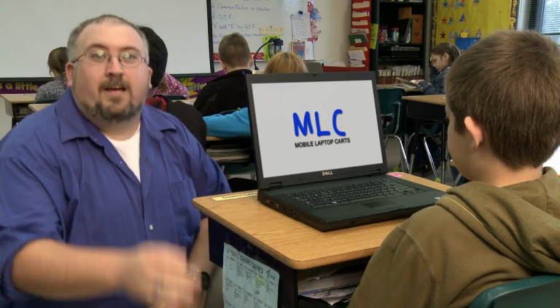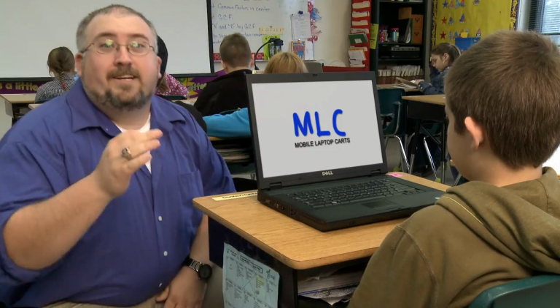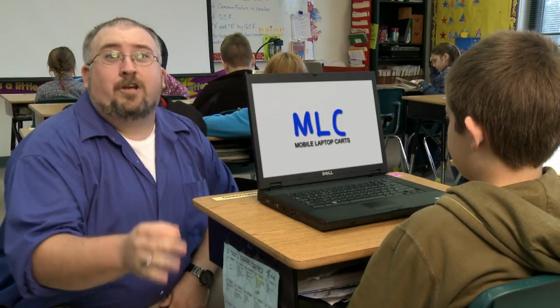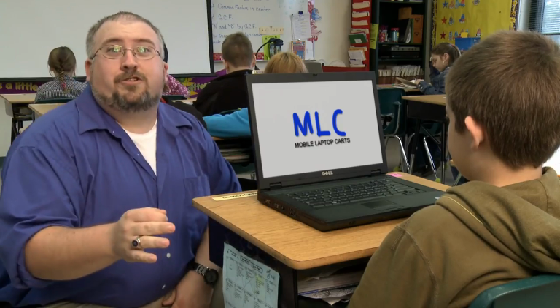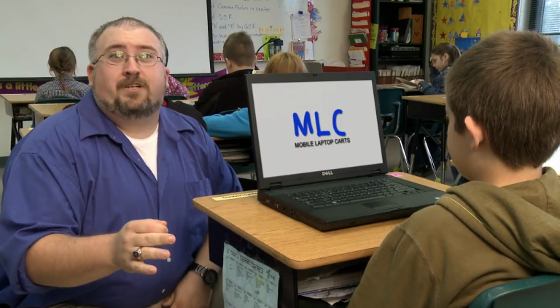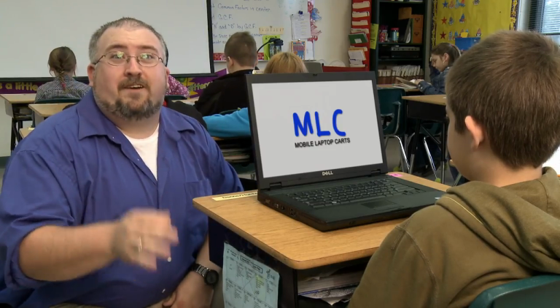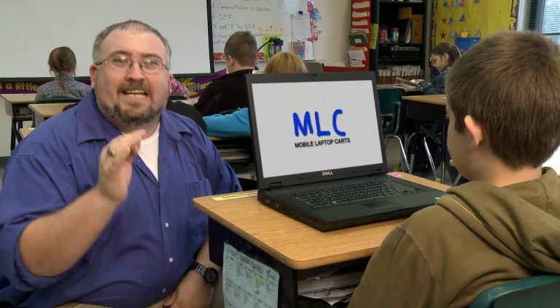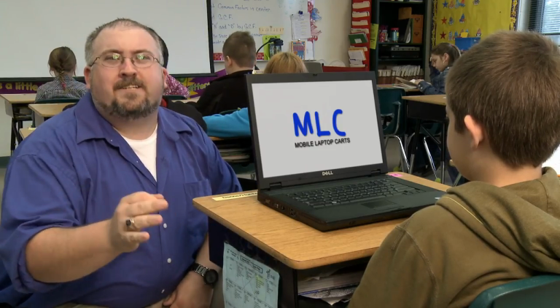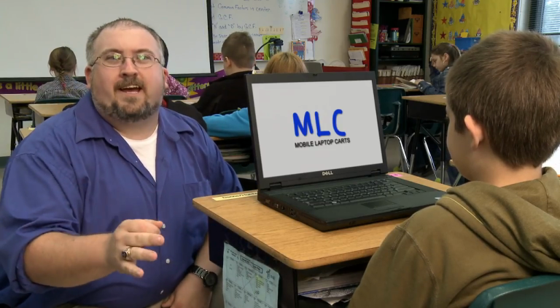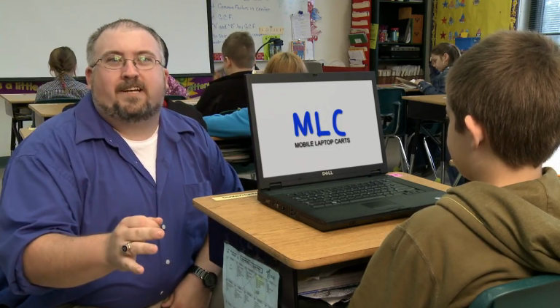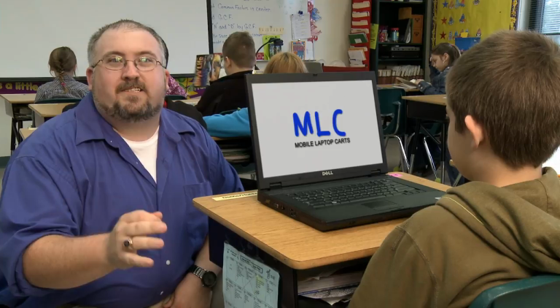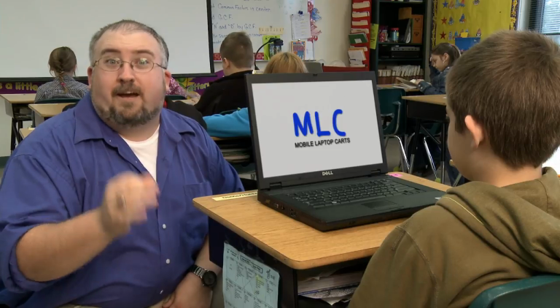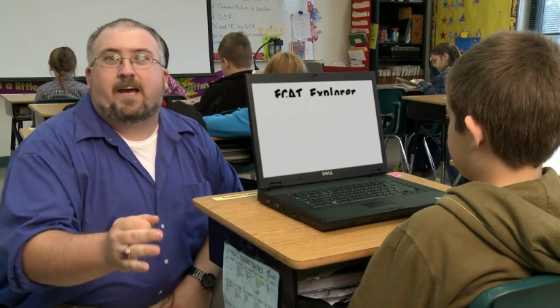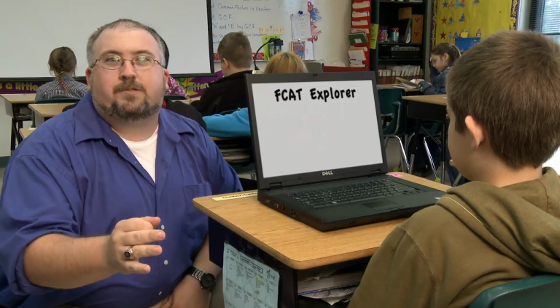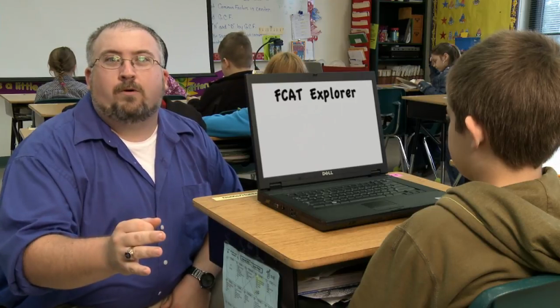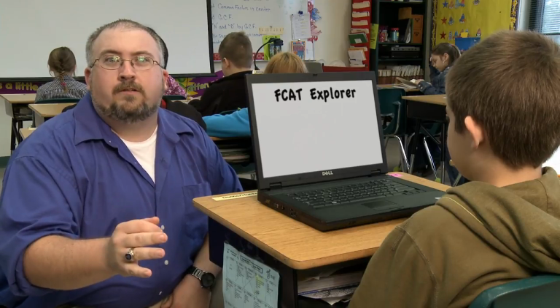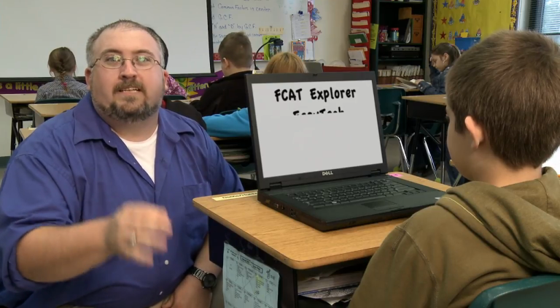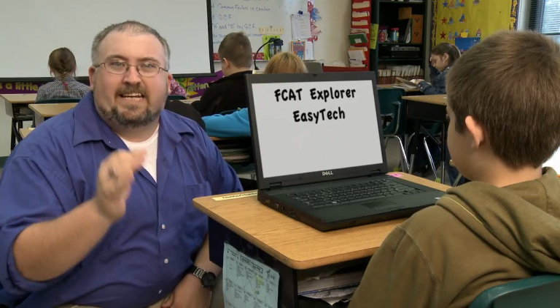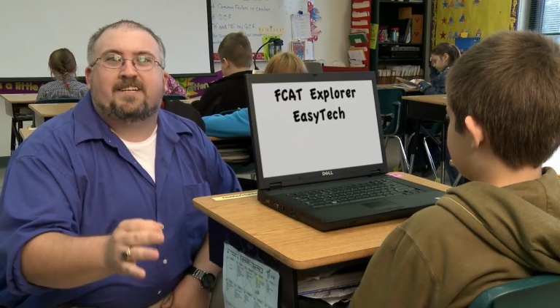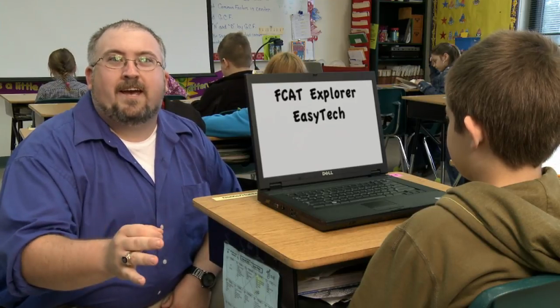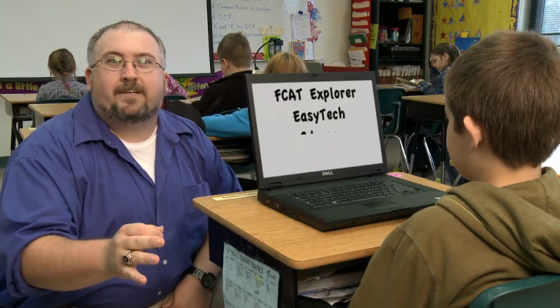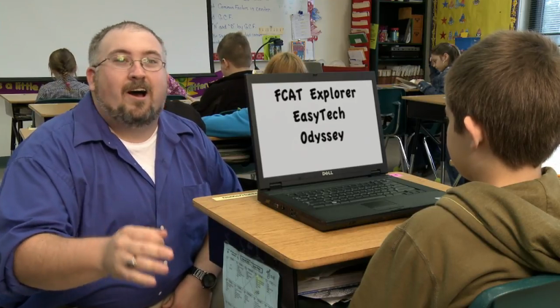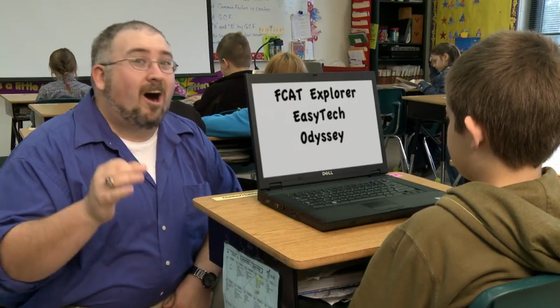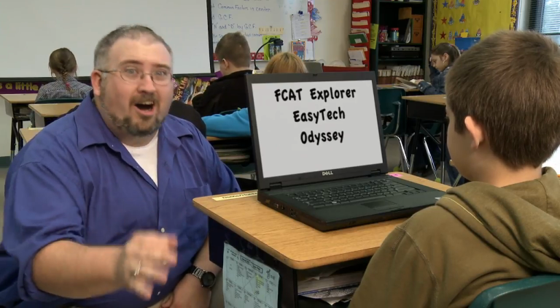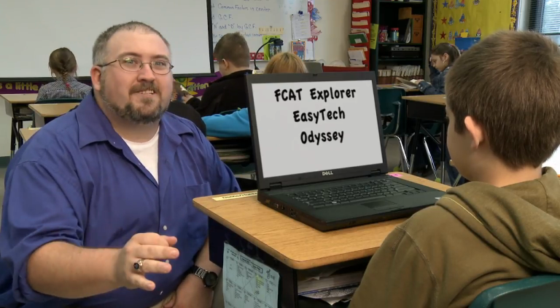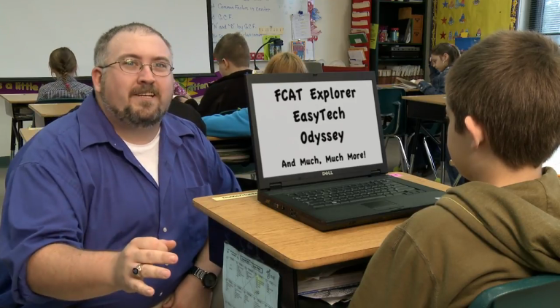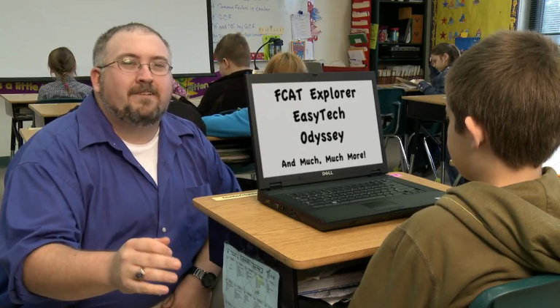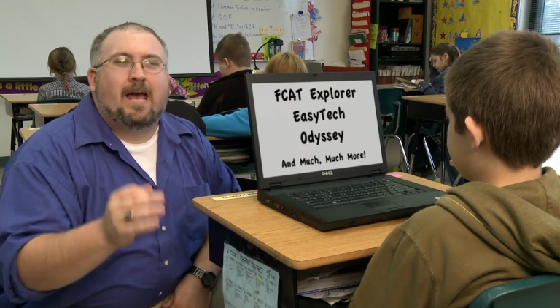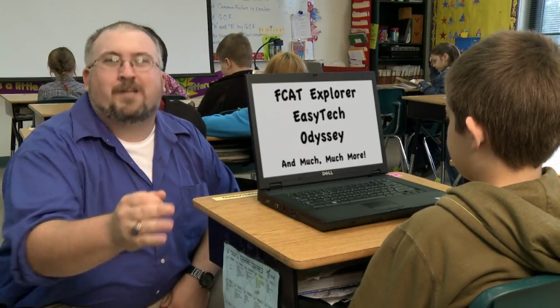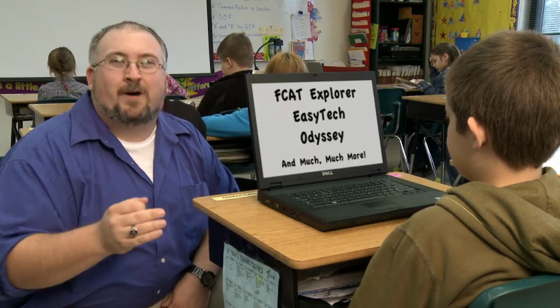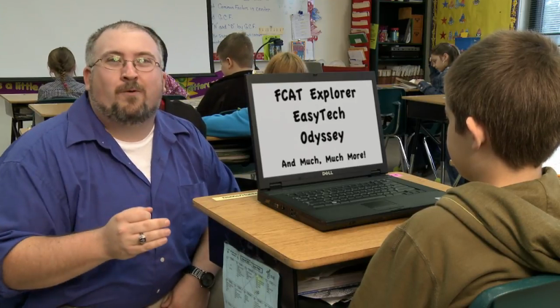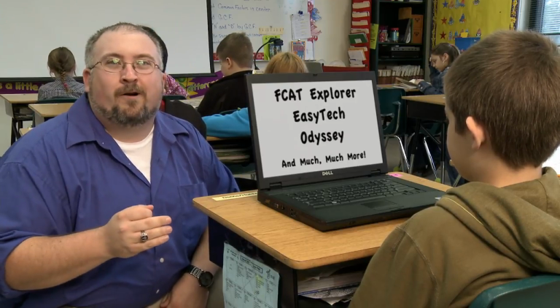Now your students have instant access to FCAT Explorer, EasyTech, Odyssey, and much, much more.